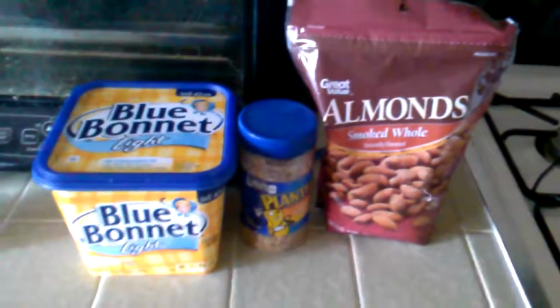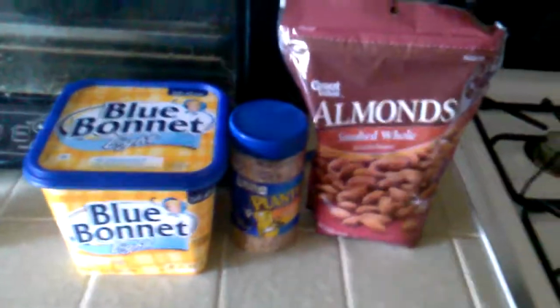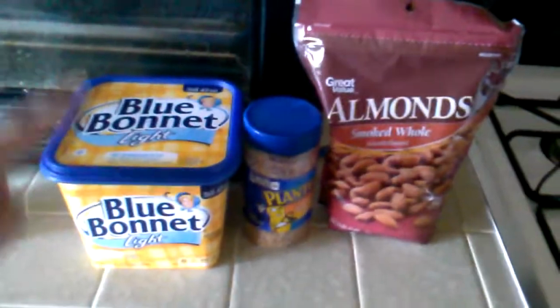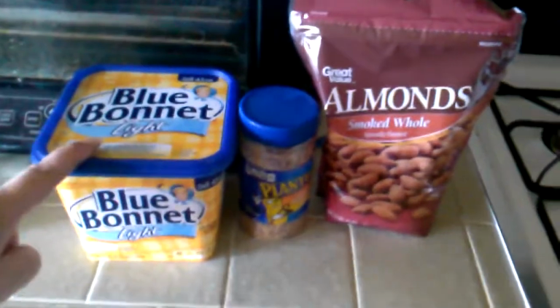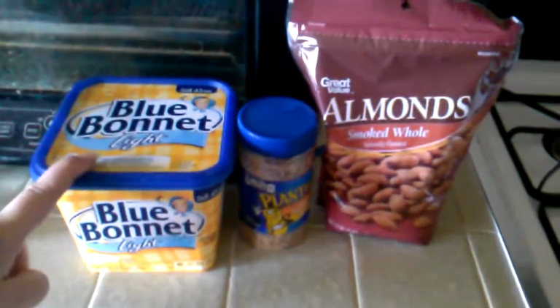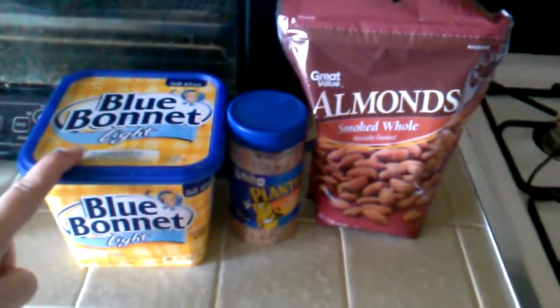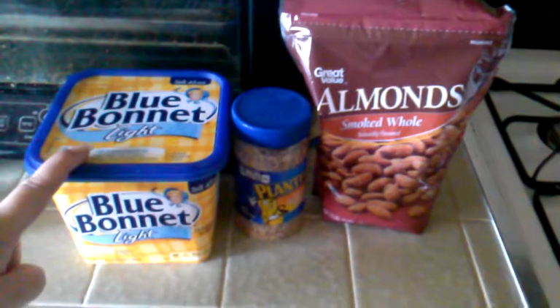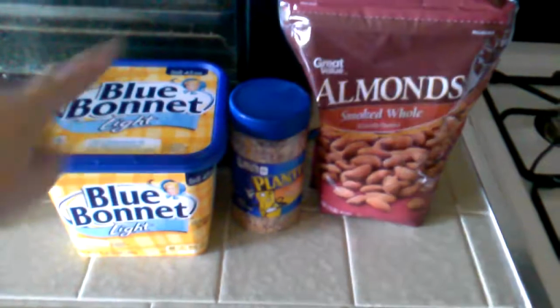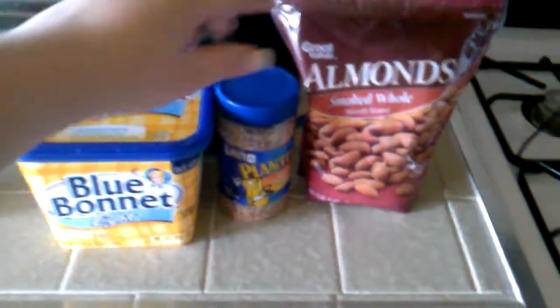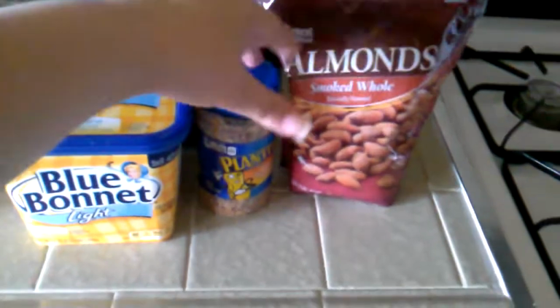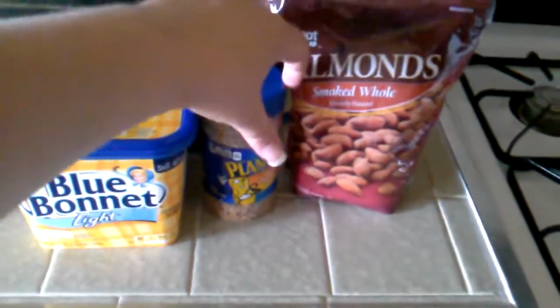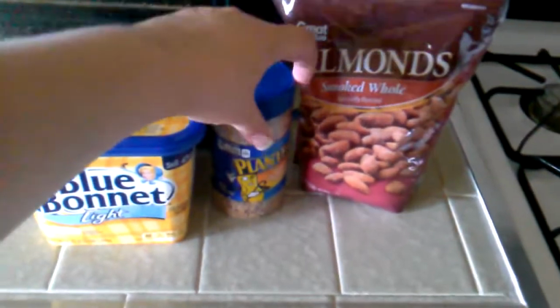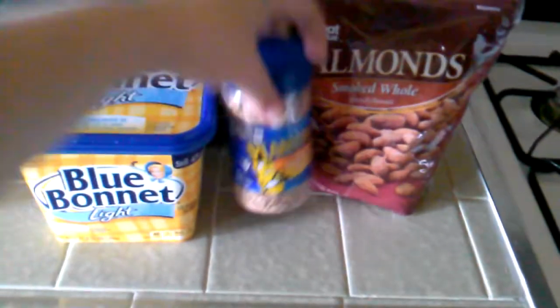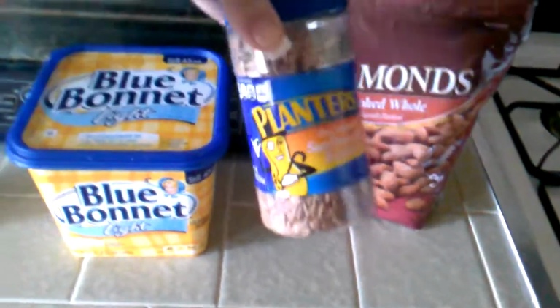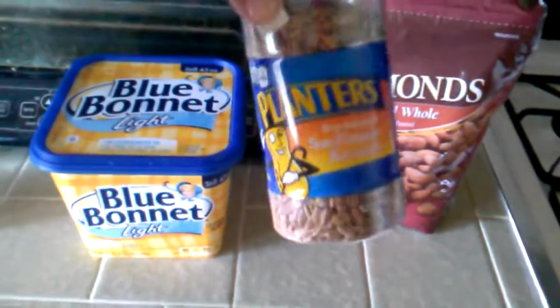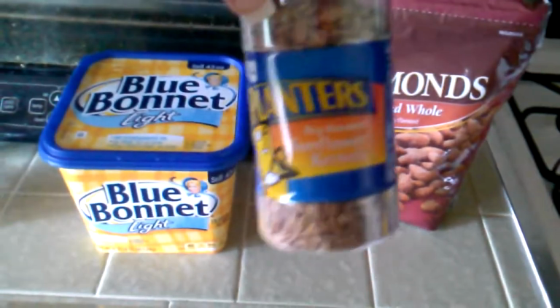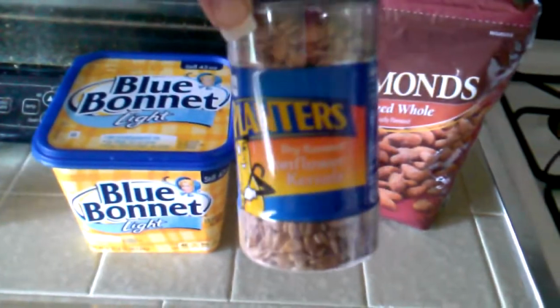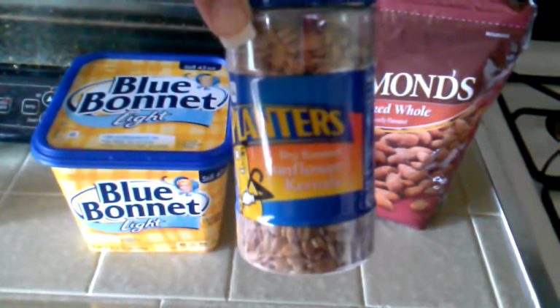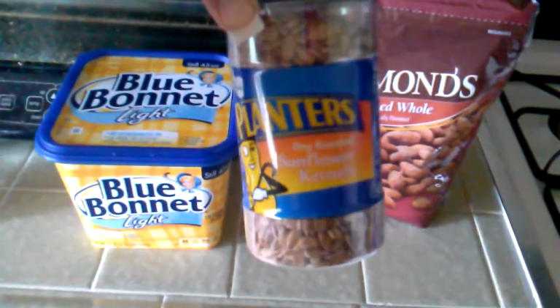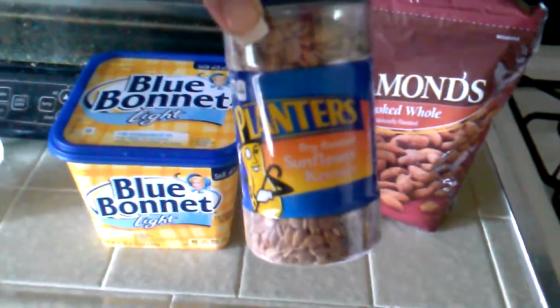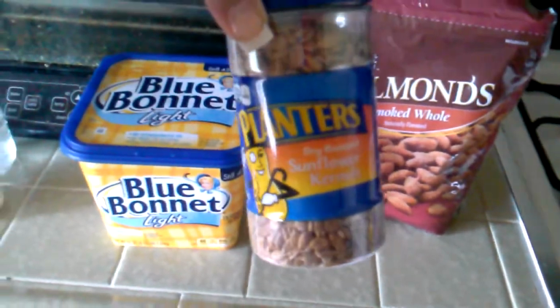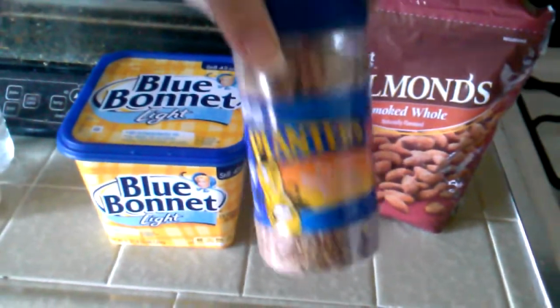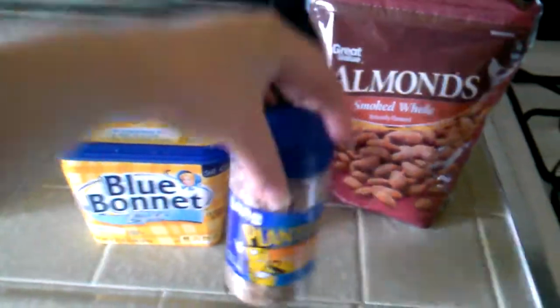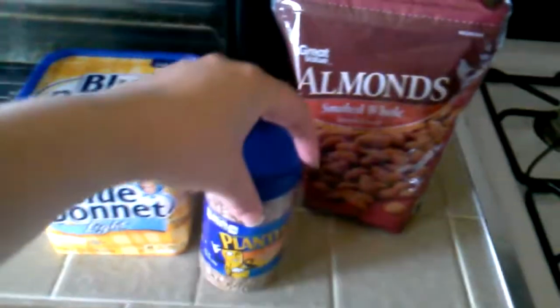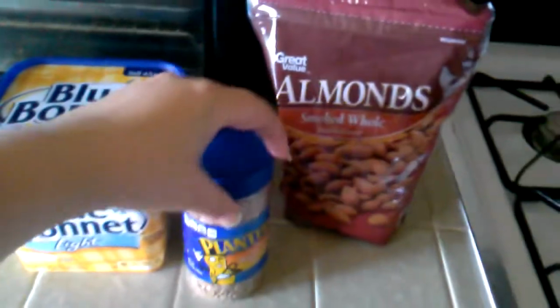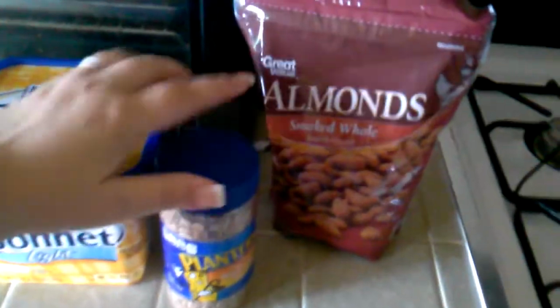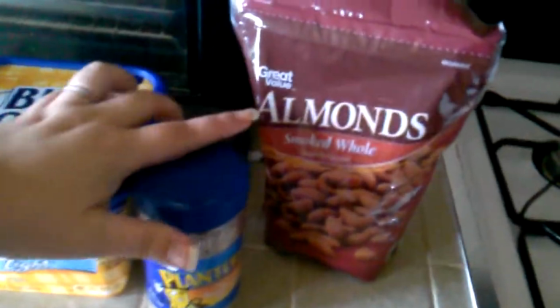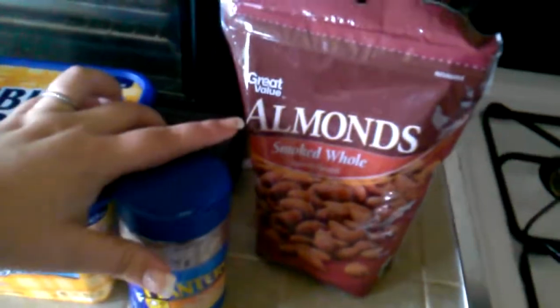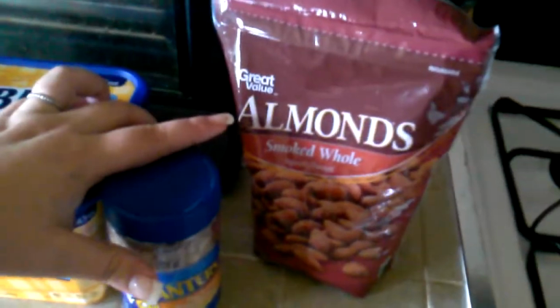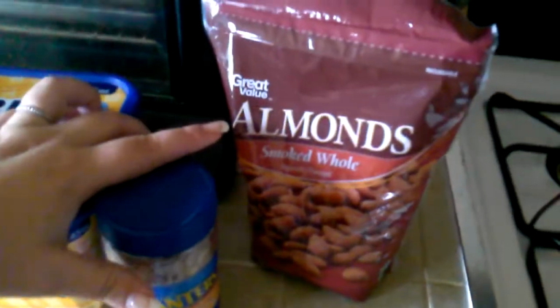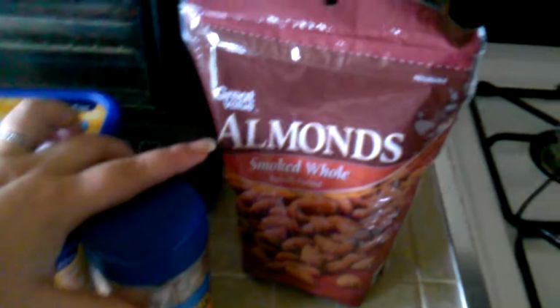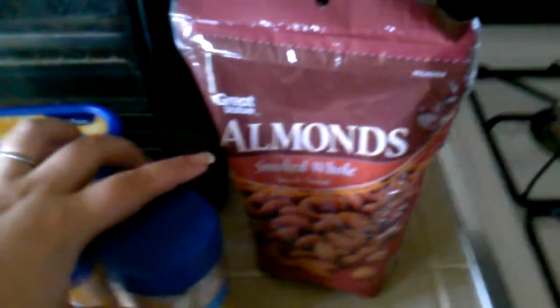So I have some margarine, sunflower seeds, sunflower kernels, and smoked almonds.